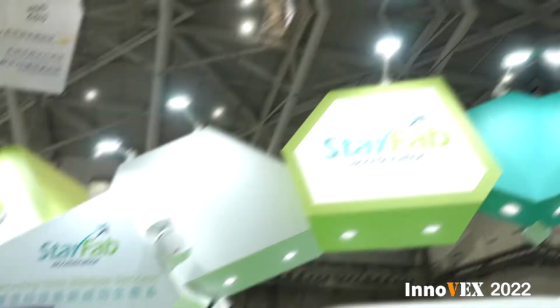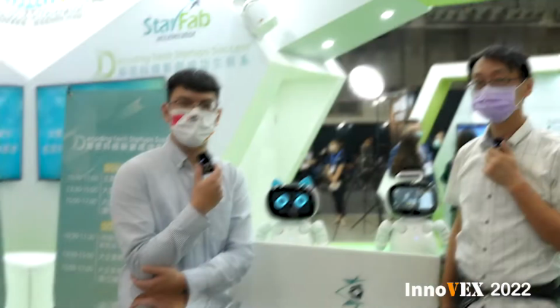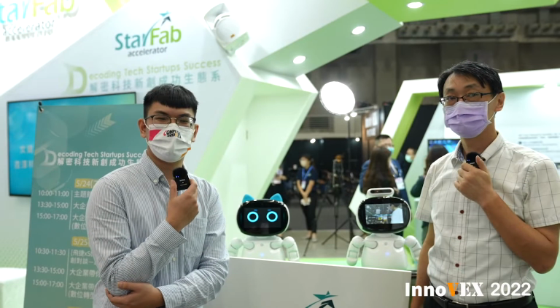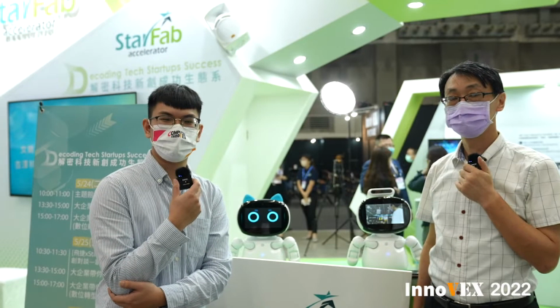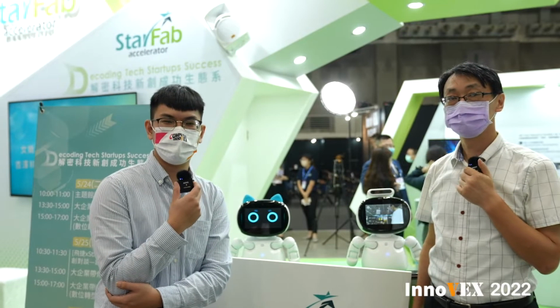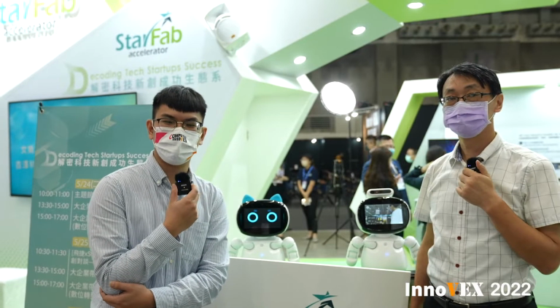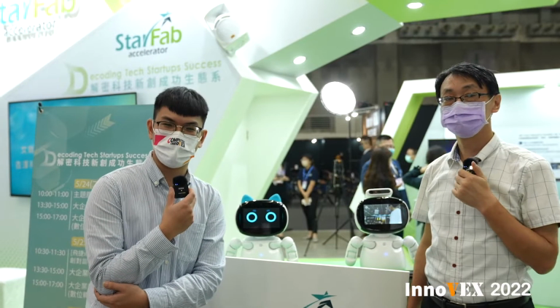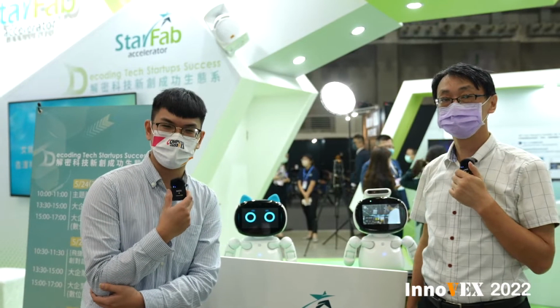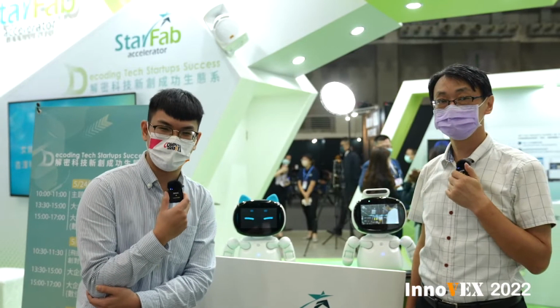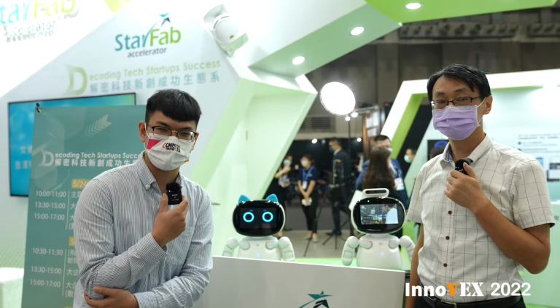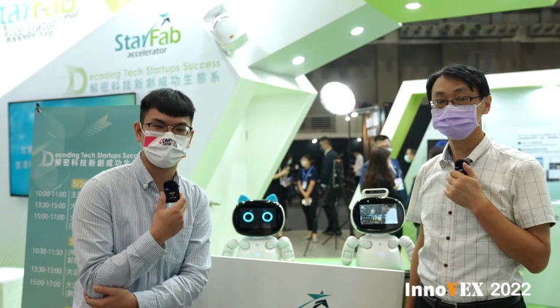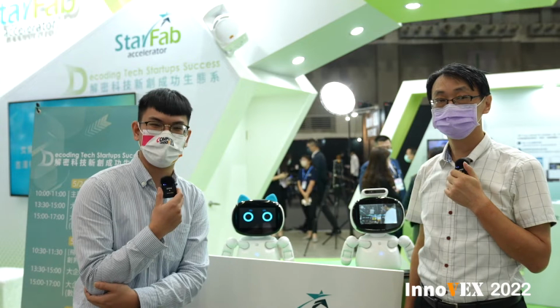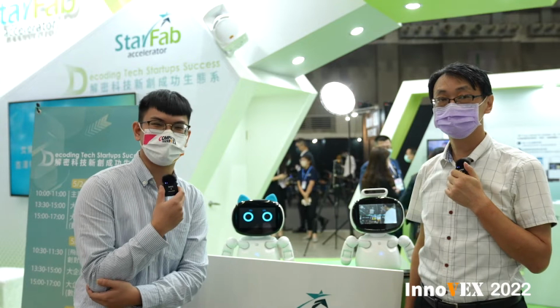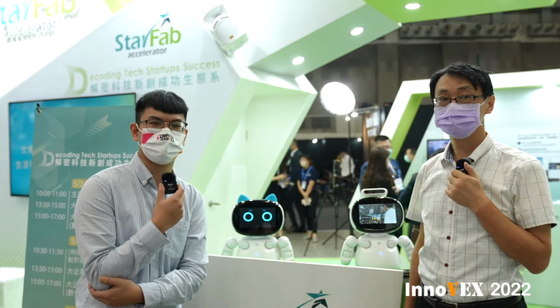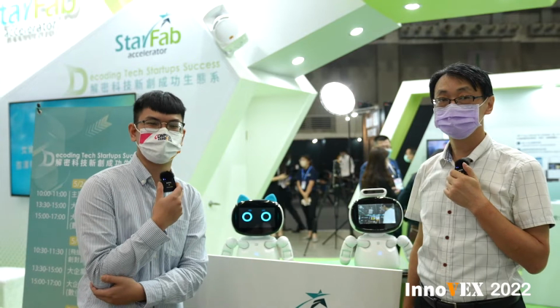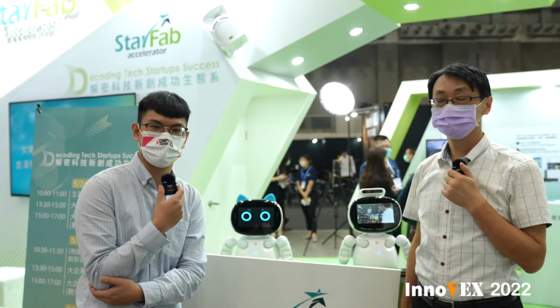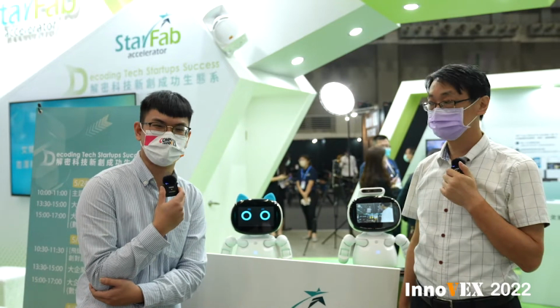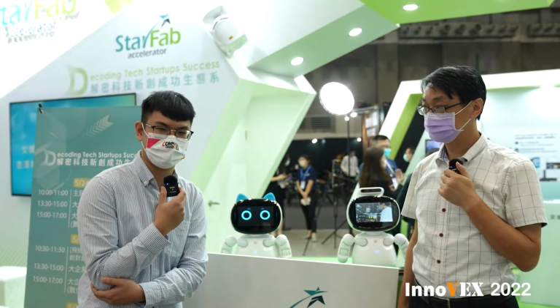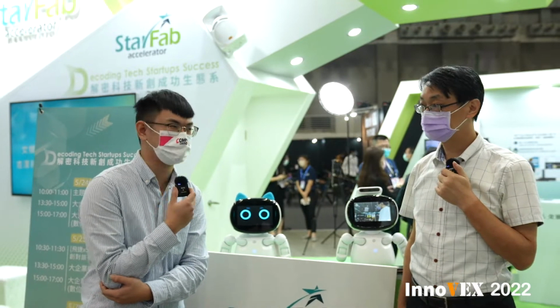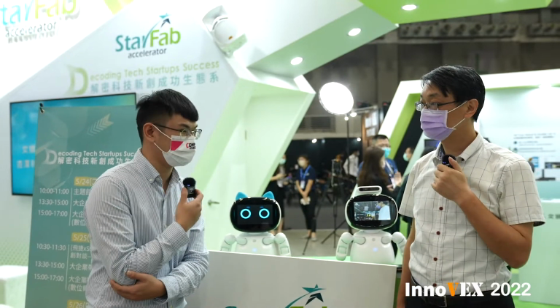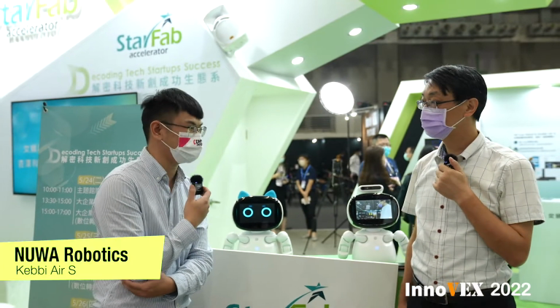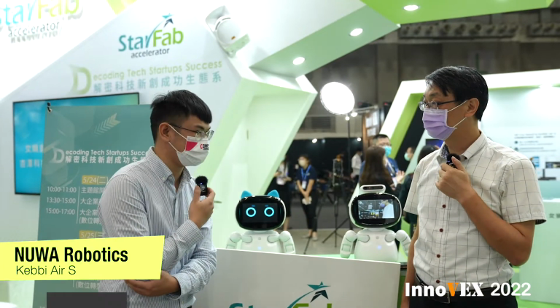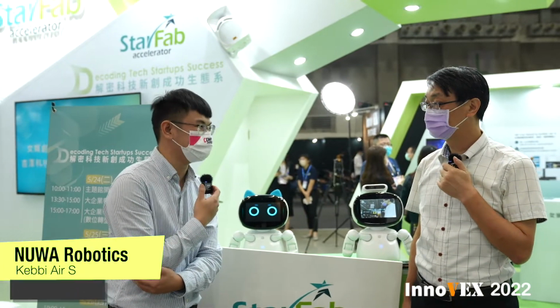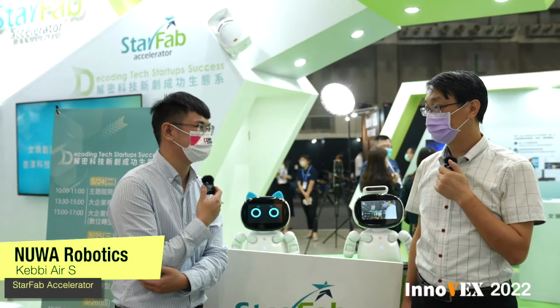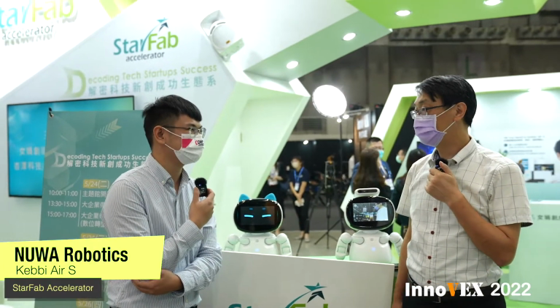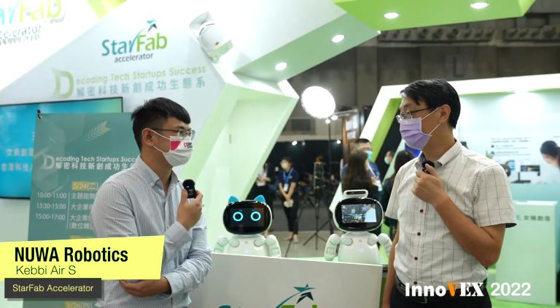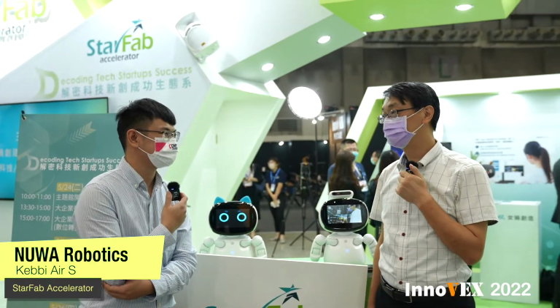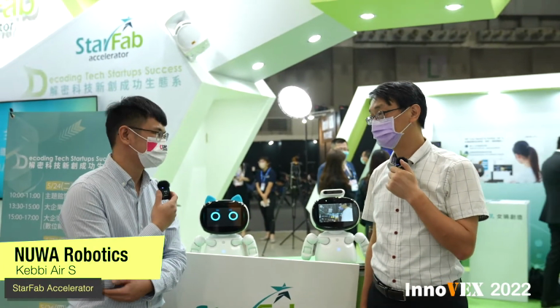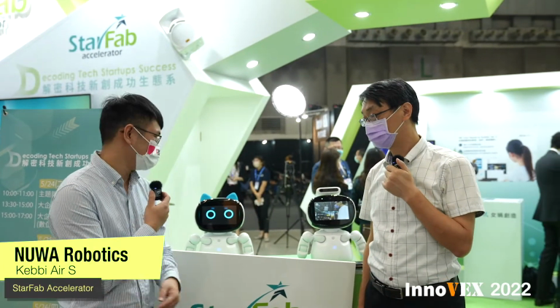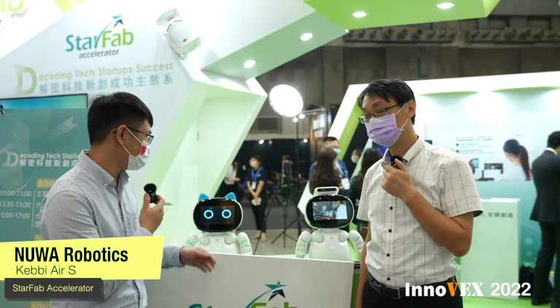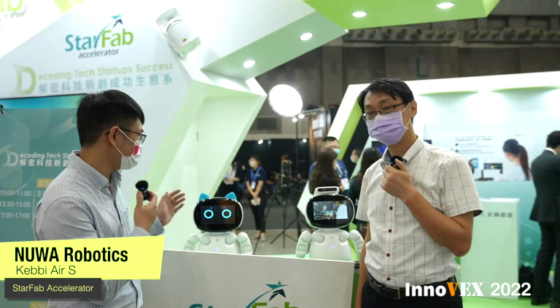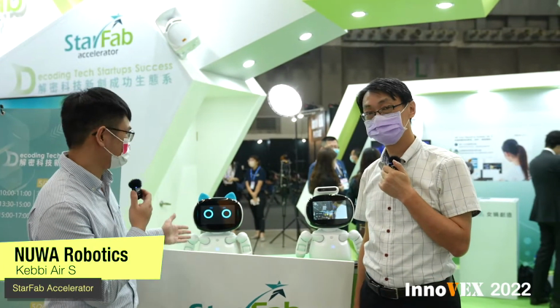We're now here at Nuiwa Robotics, and we have the CEO of the company, Leo. Hey, Leo. Hi. So what do you have for us?